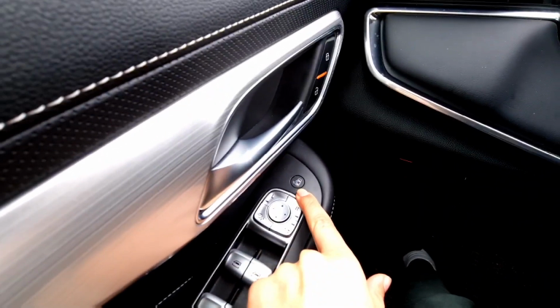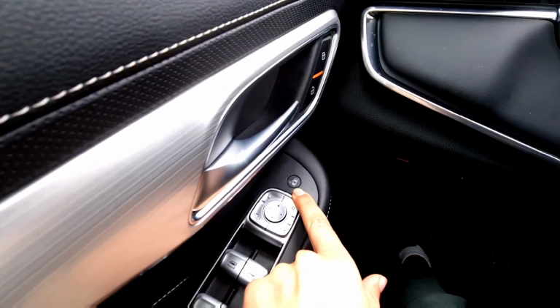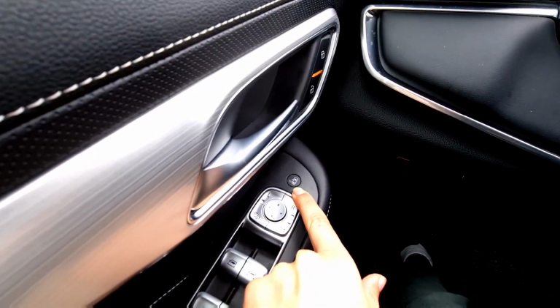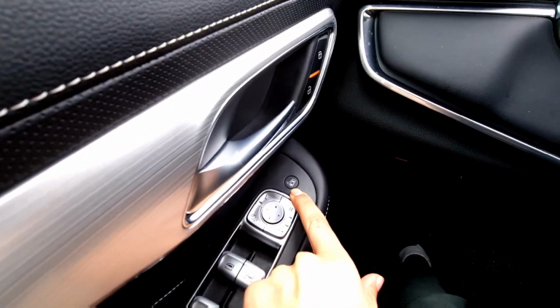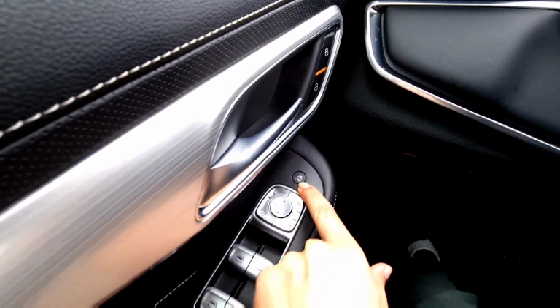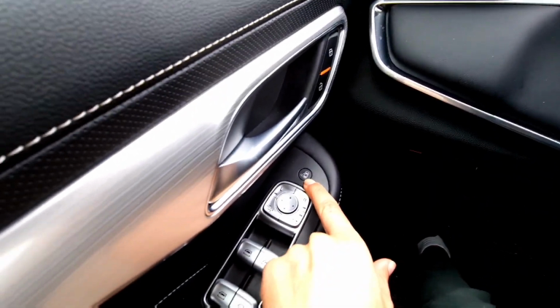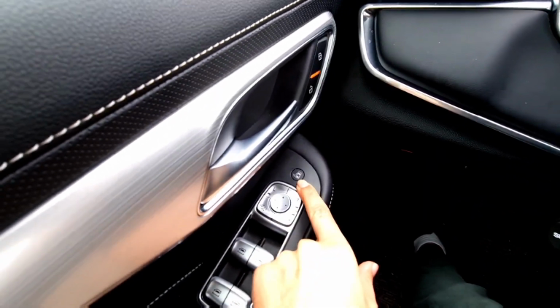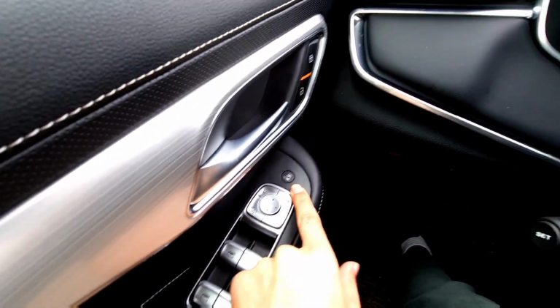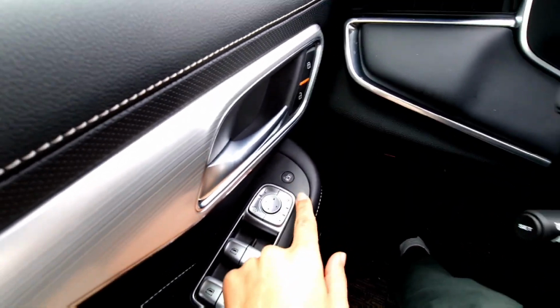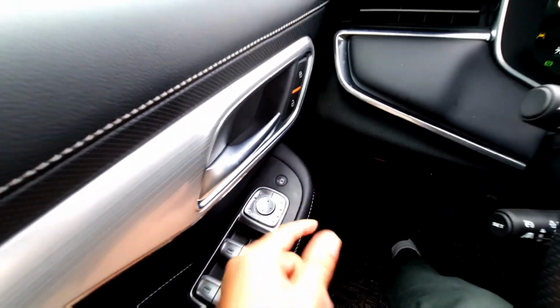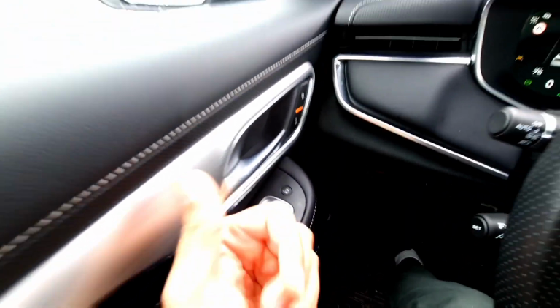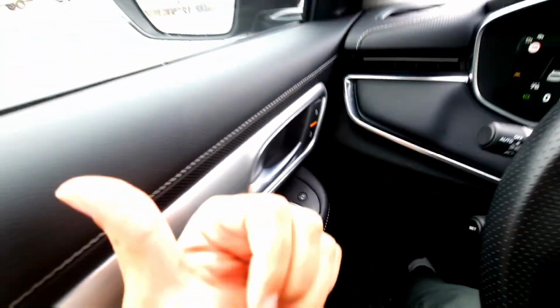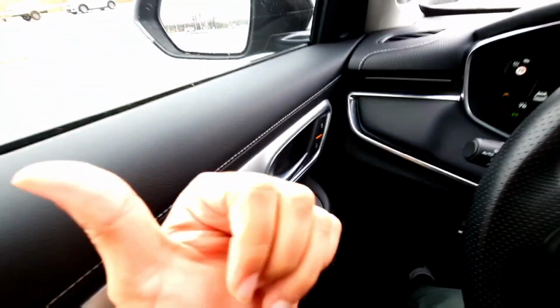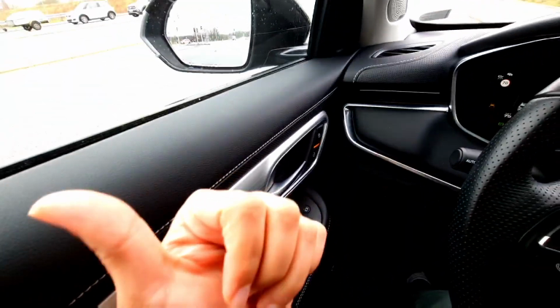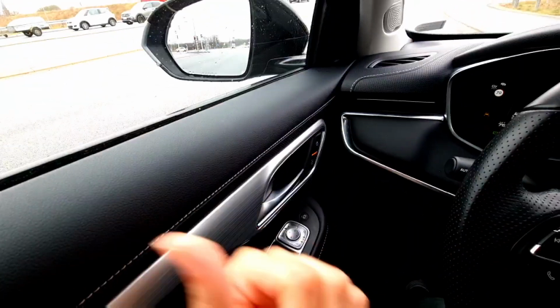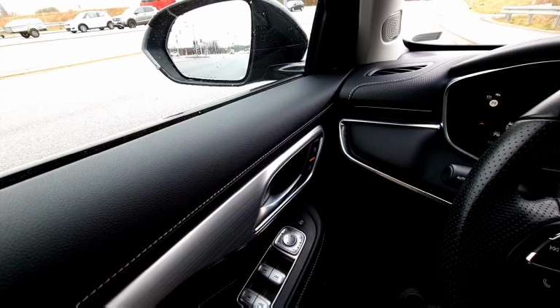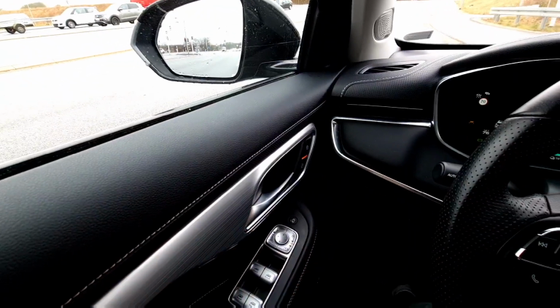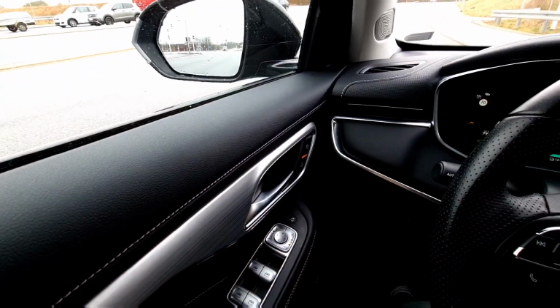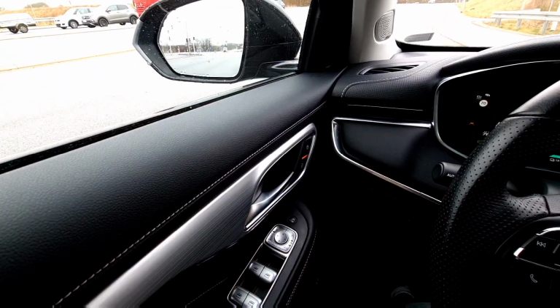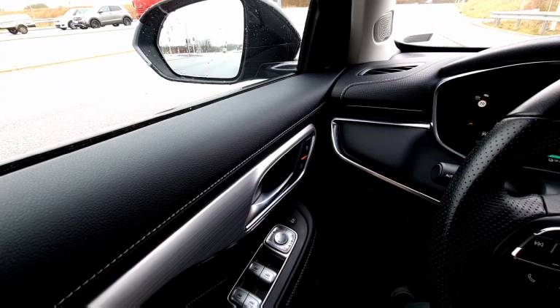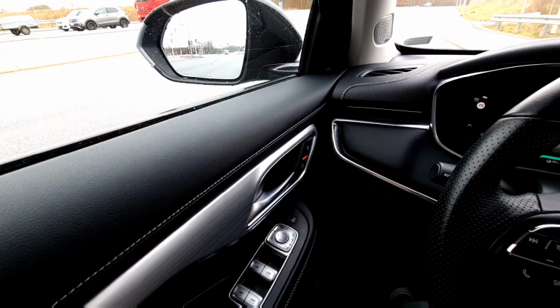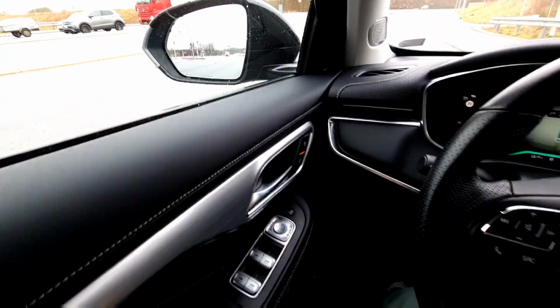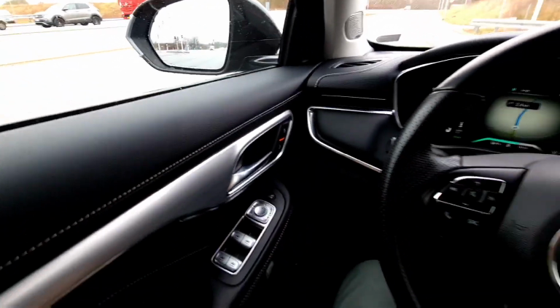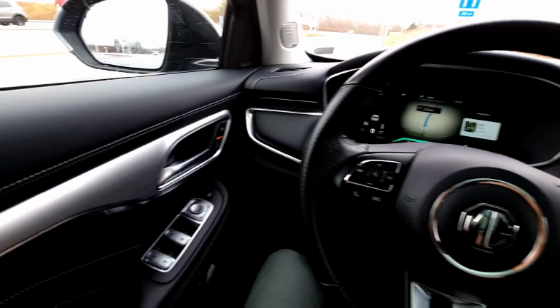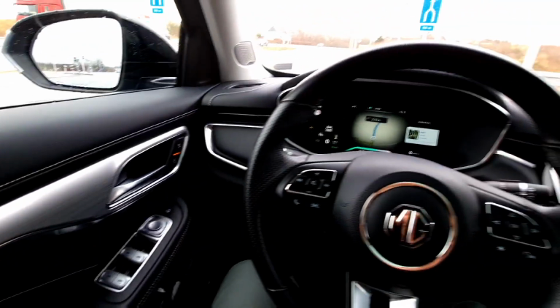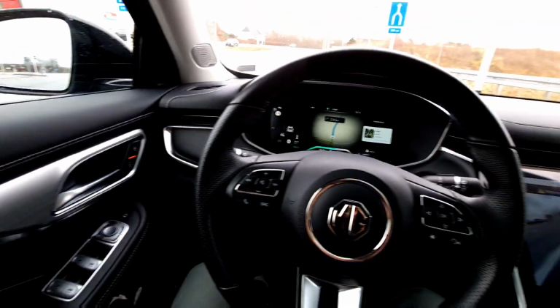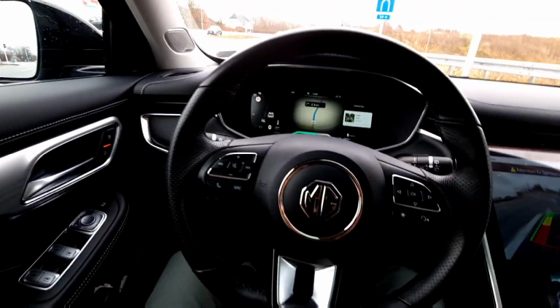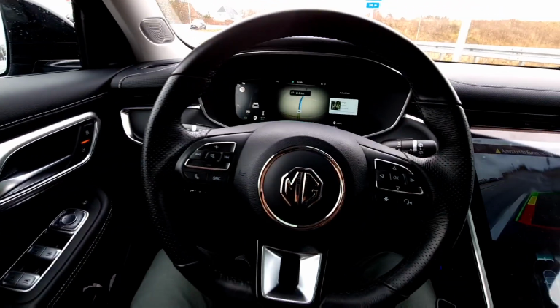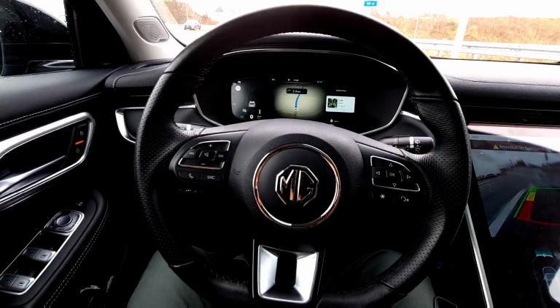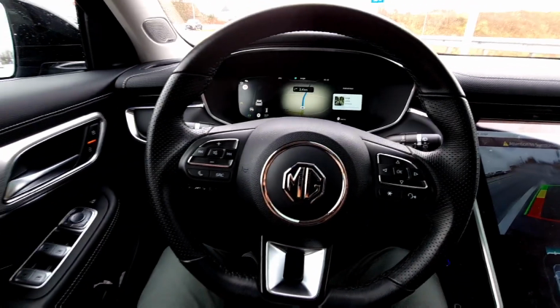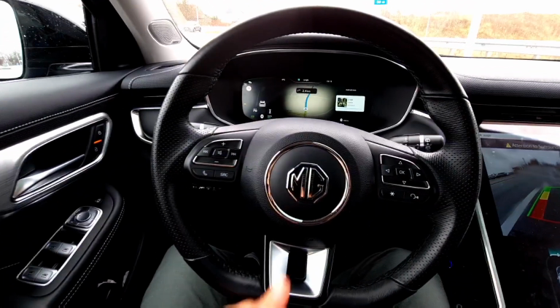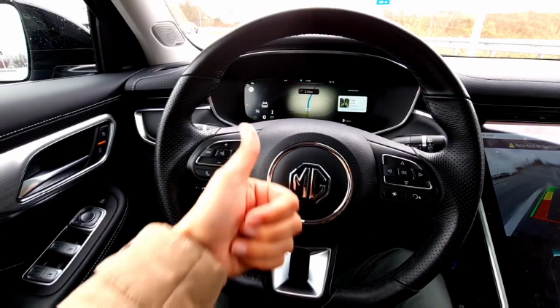This light will turn on red just to alert you that there is a car behind you. I hope you guys like this video.